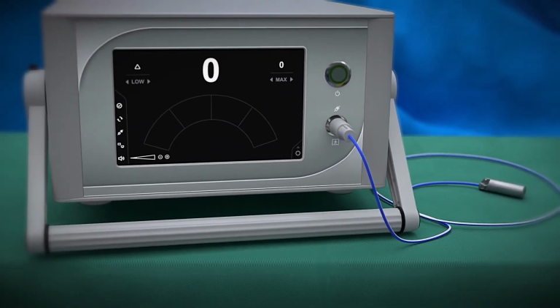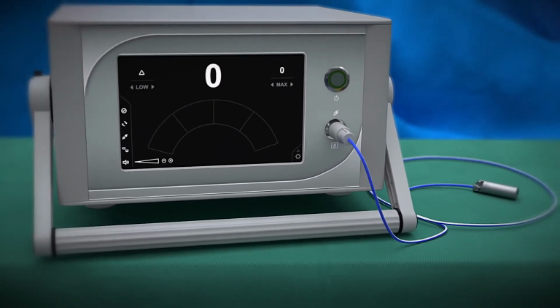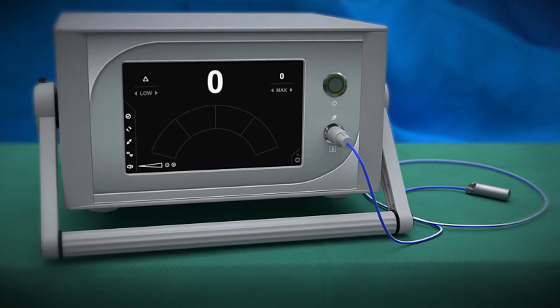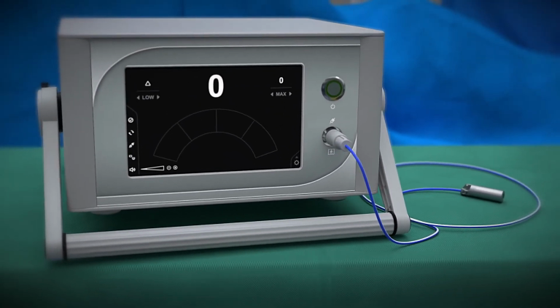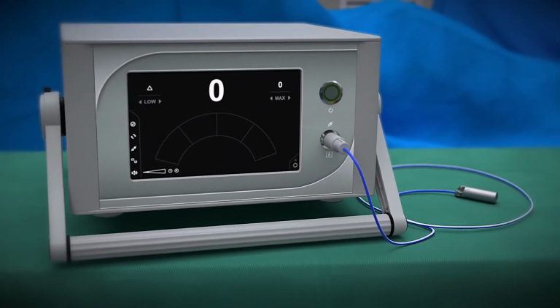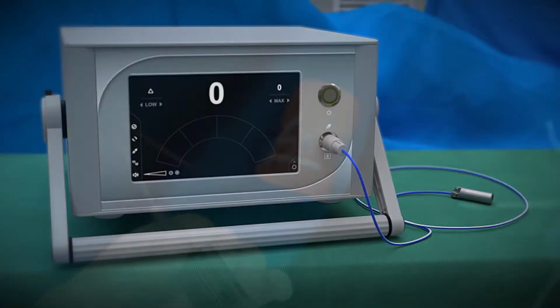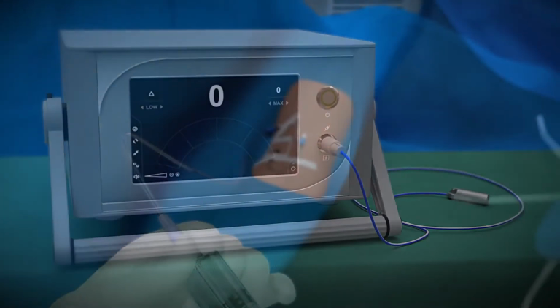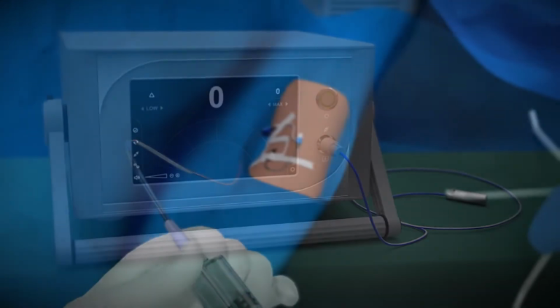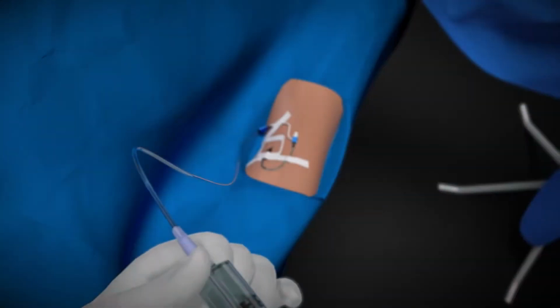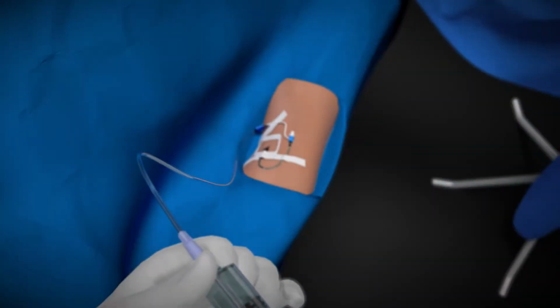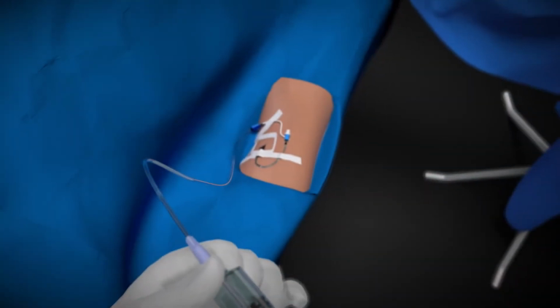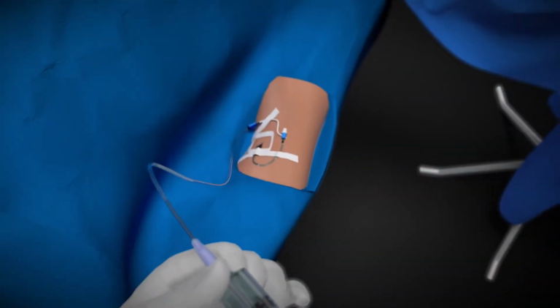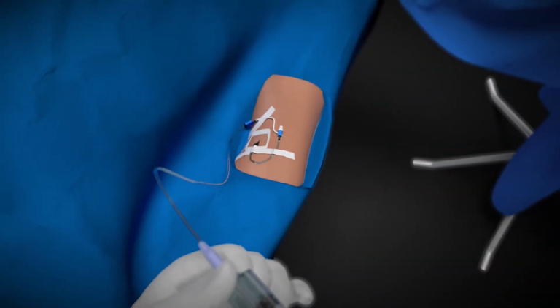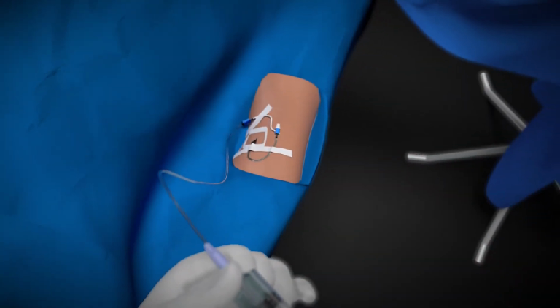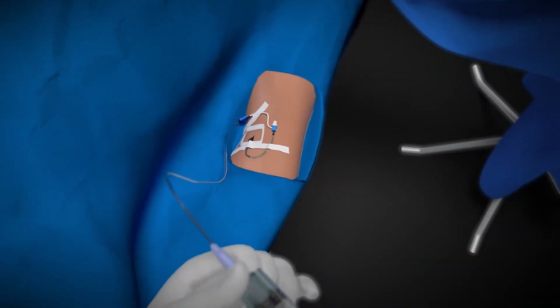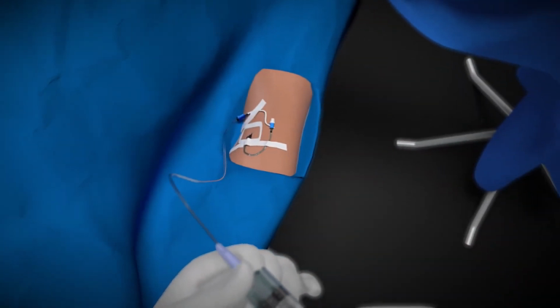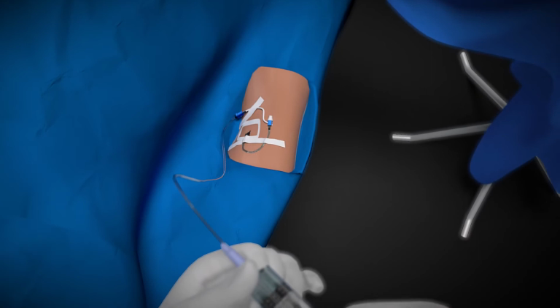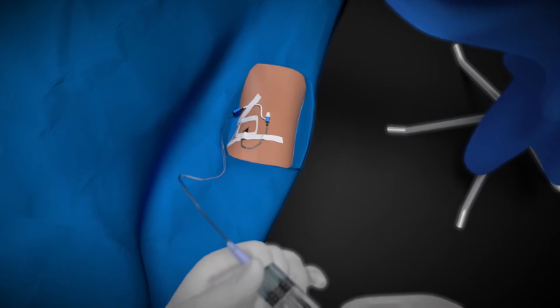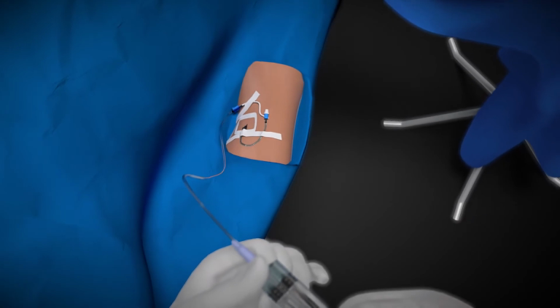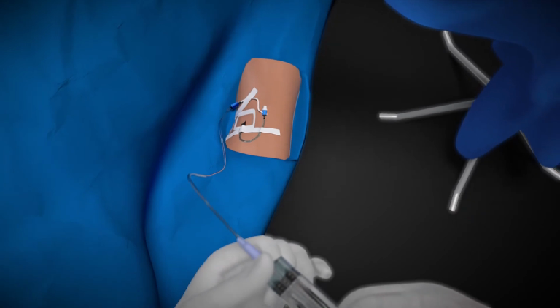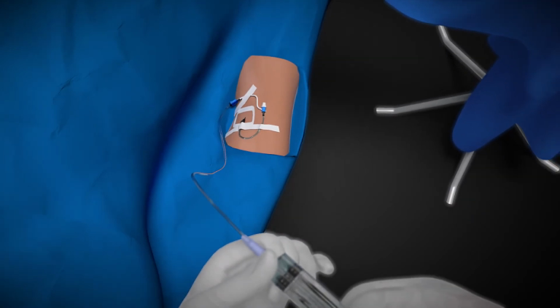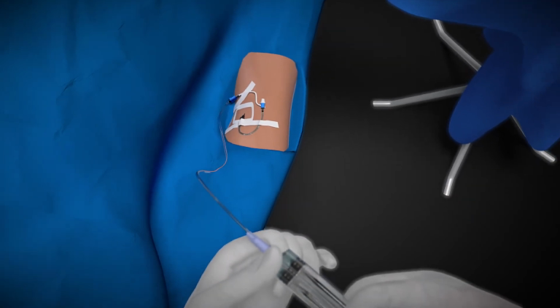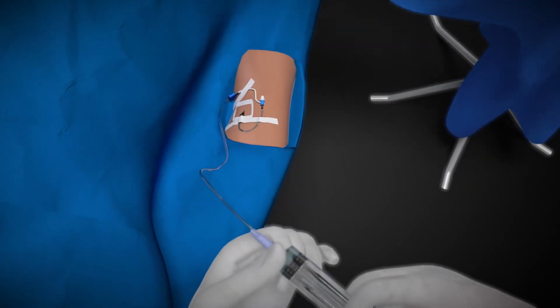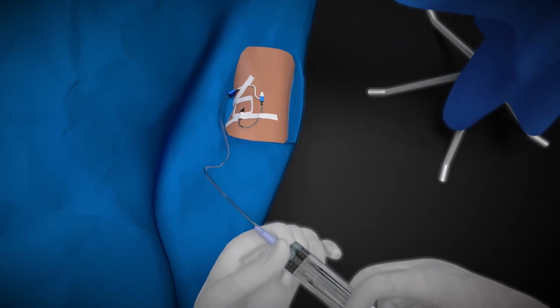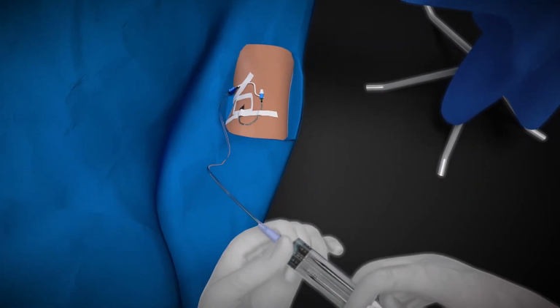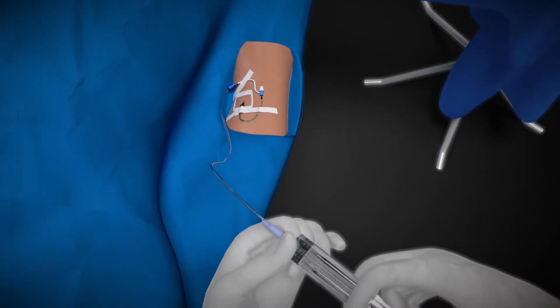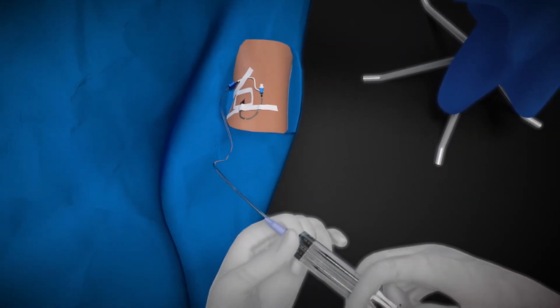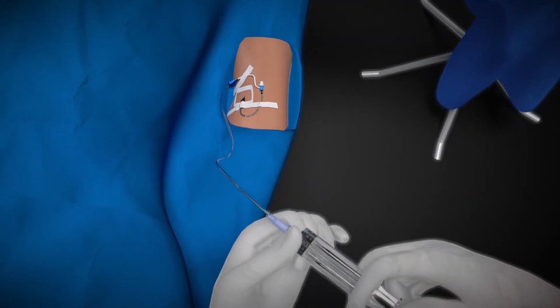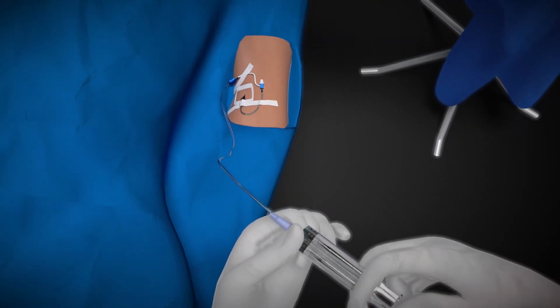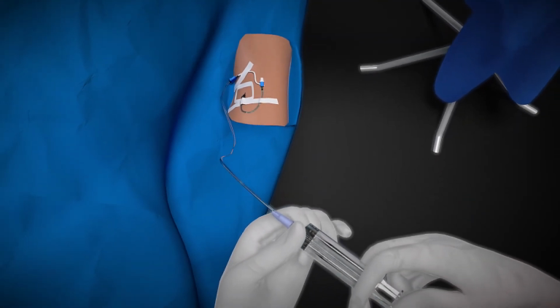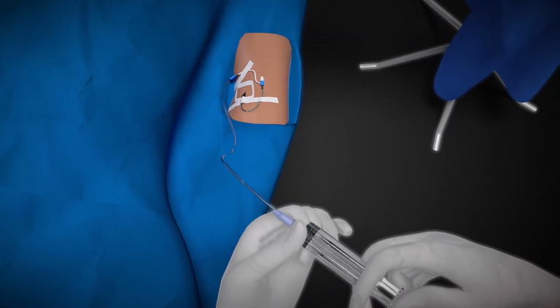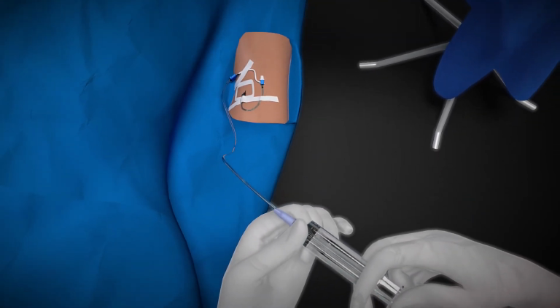Before surgery, patients are injected with a cancer-targeted drug that binds to cancerous tissue.